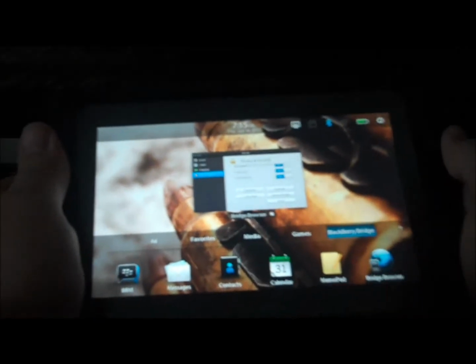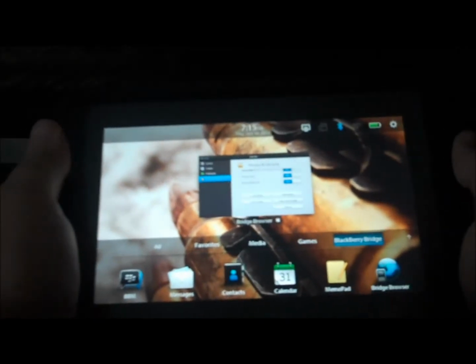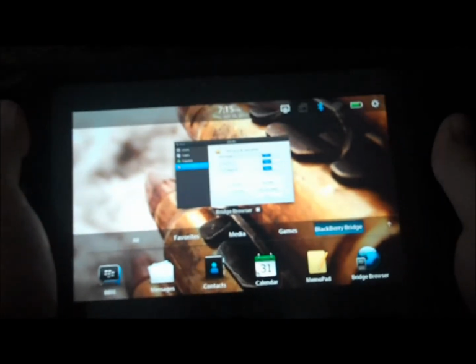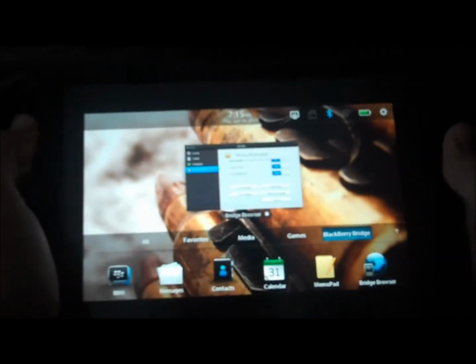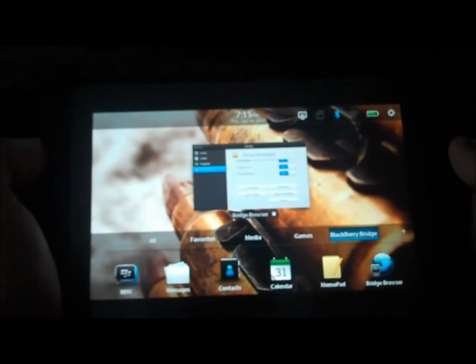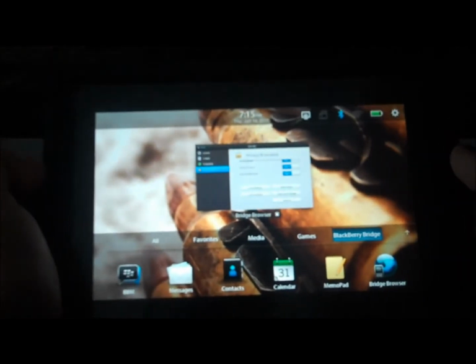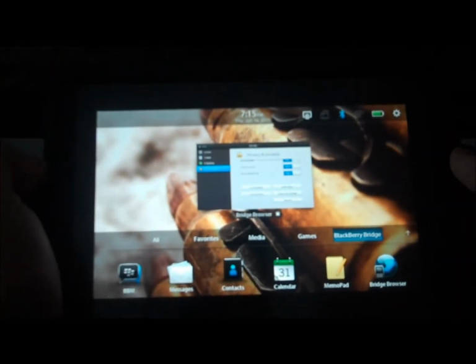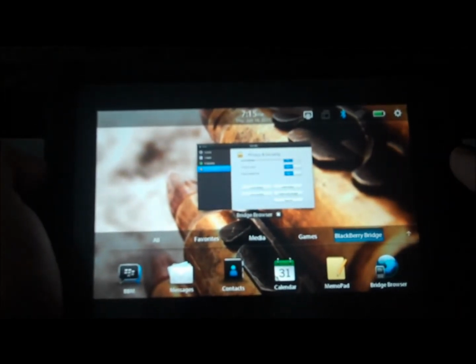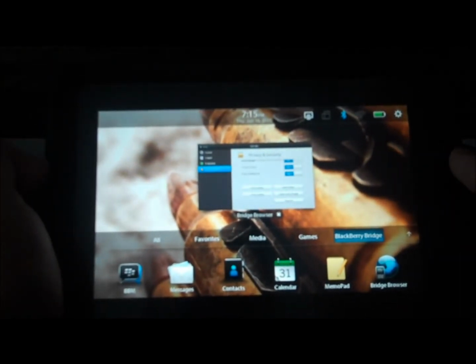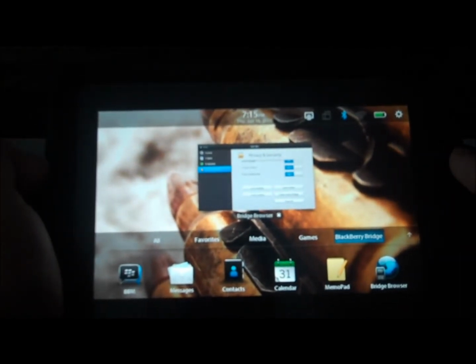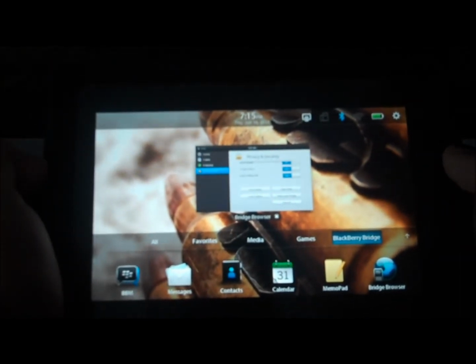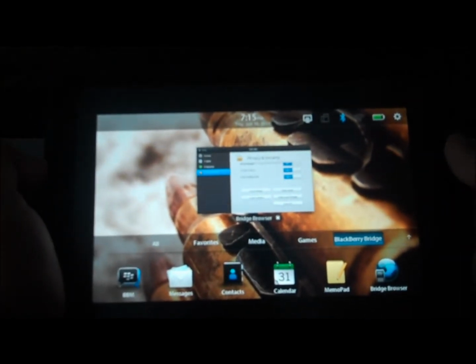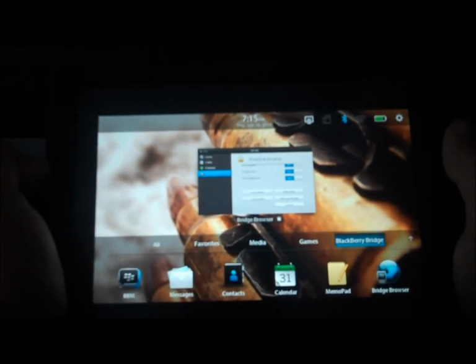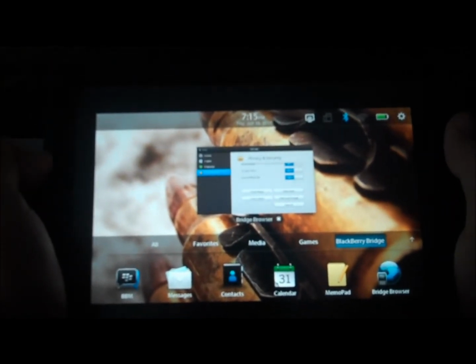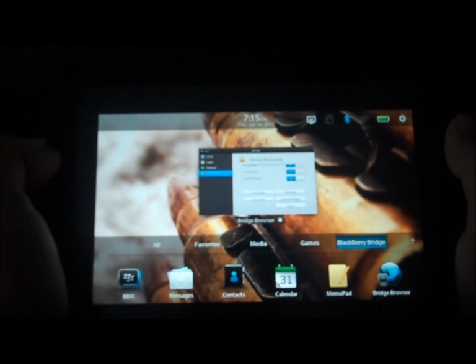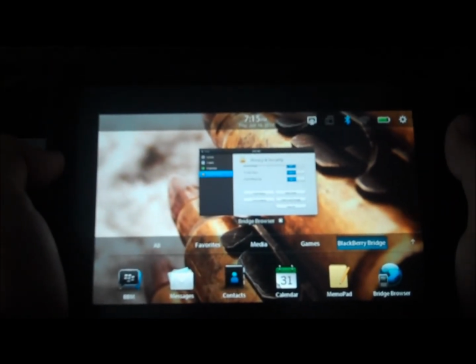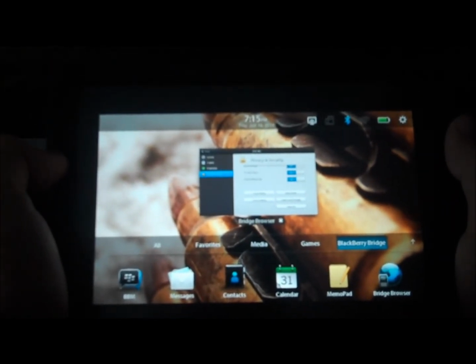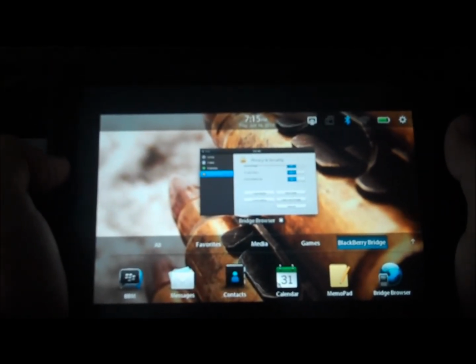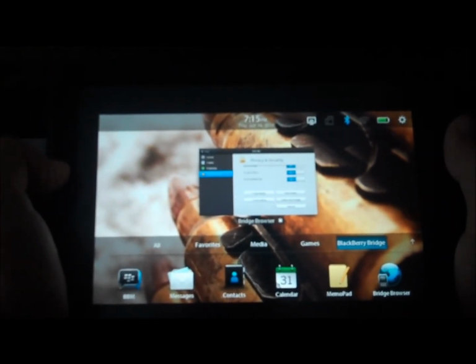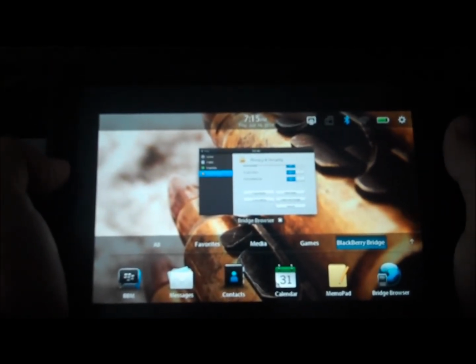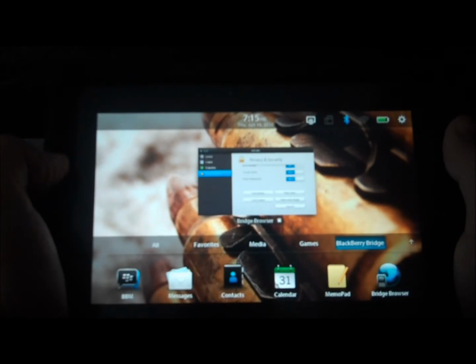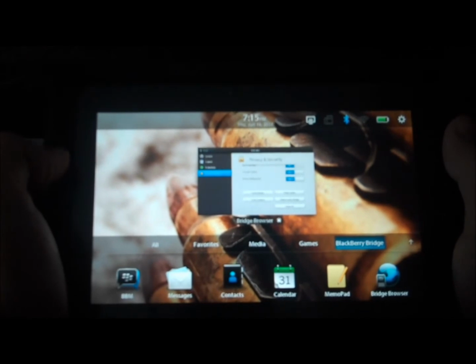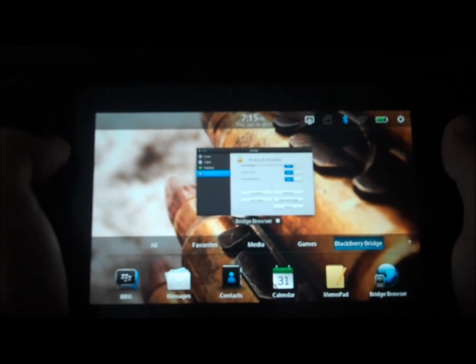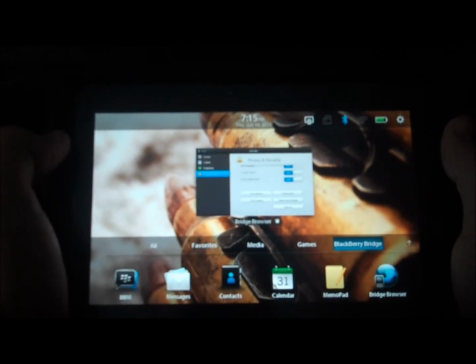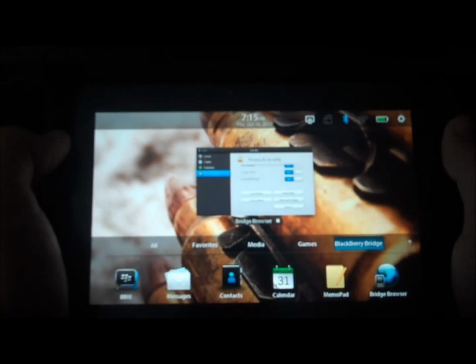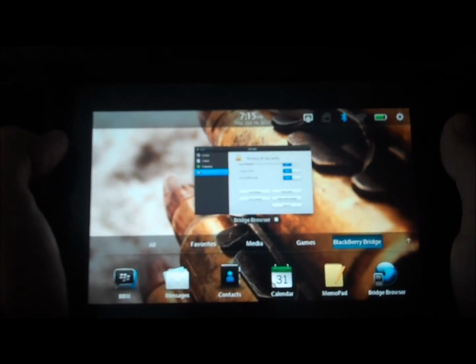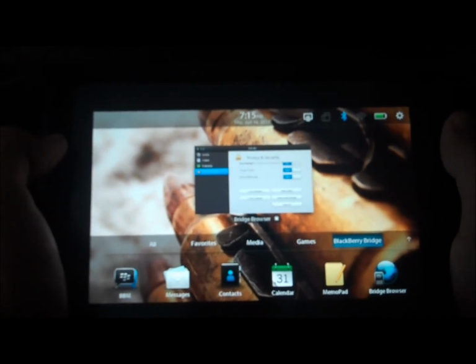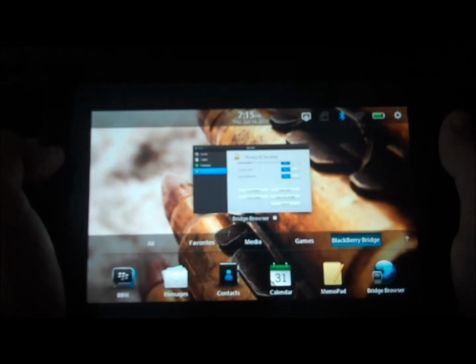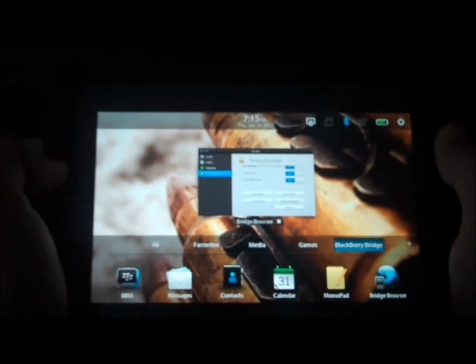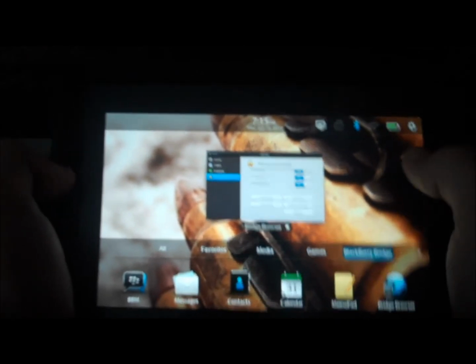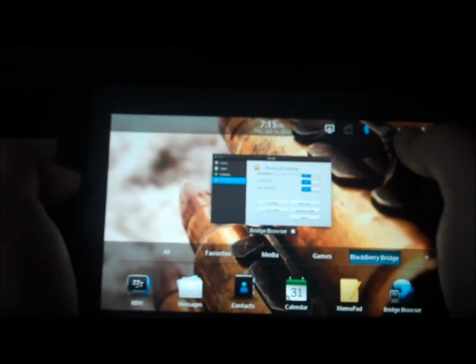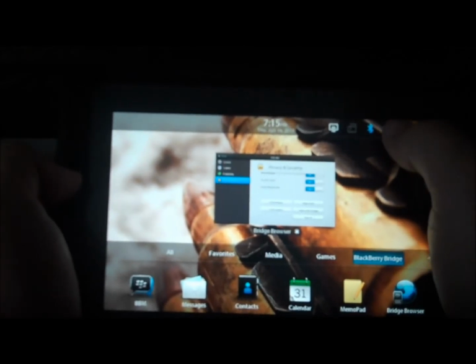Hello everyone, this is Randy with PlaybookDaily.com. I want to do a quick video demonstration of the Bridge Browser on the BlackBerry Playbook.